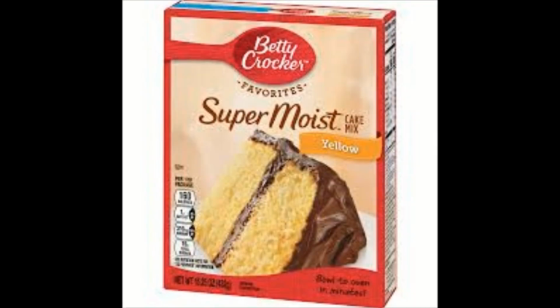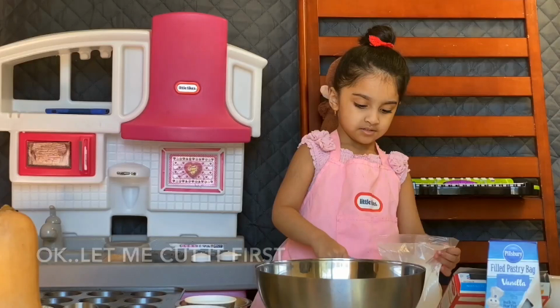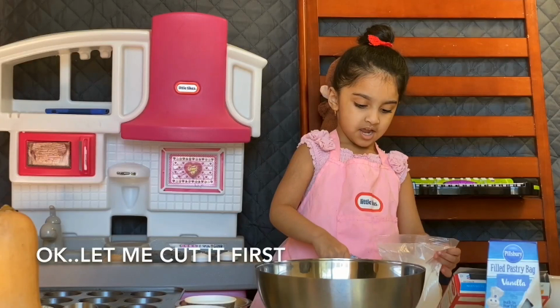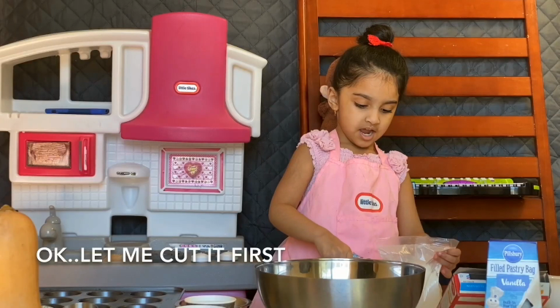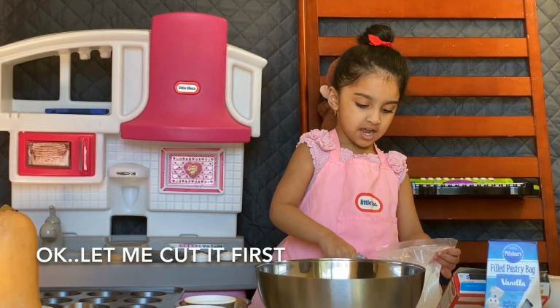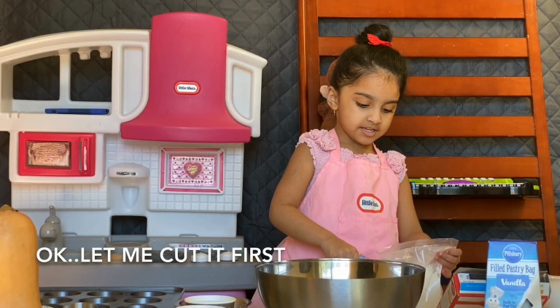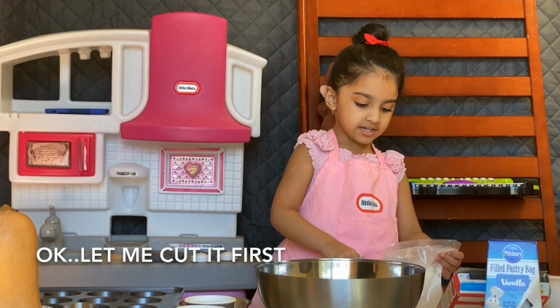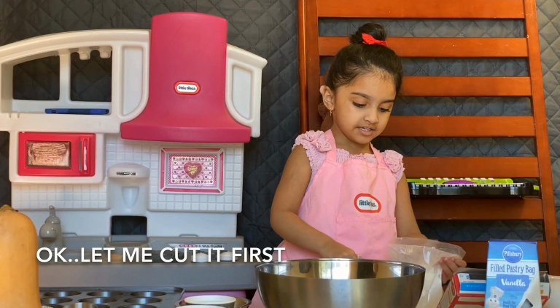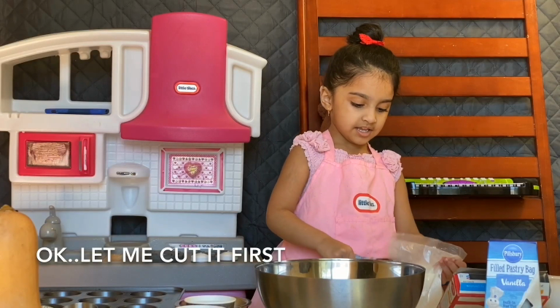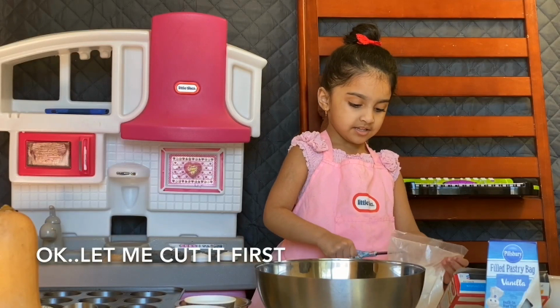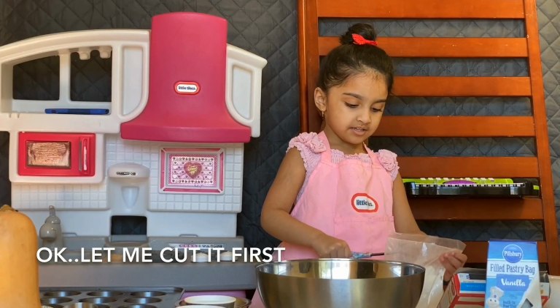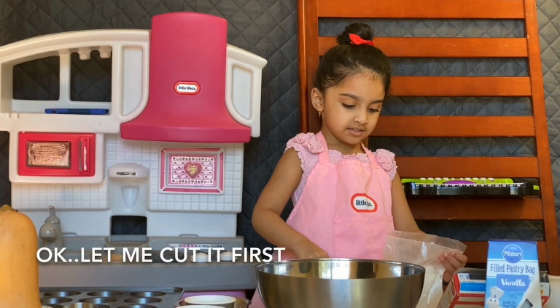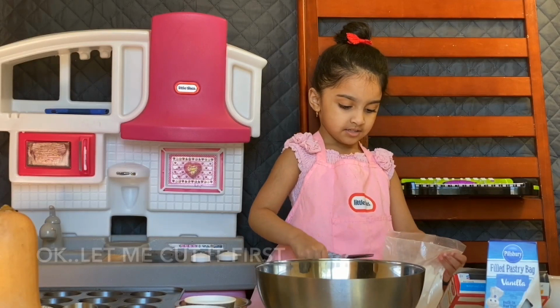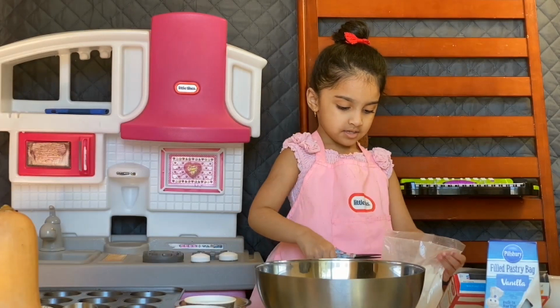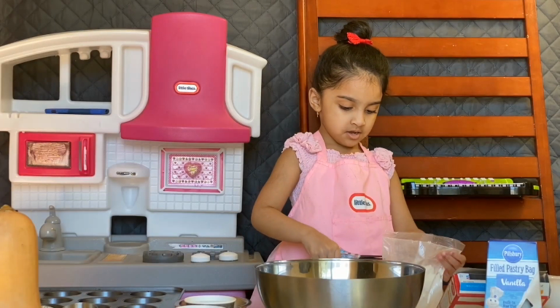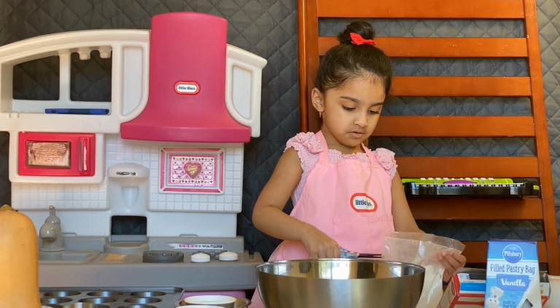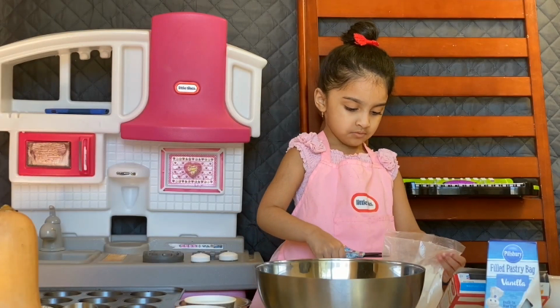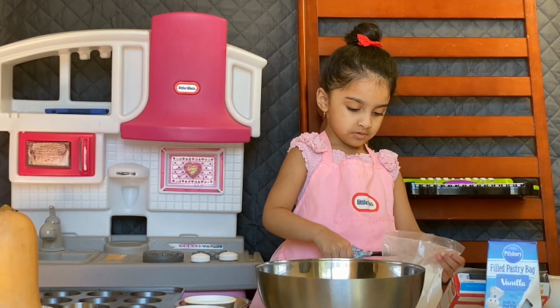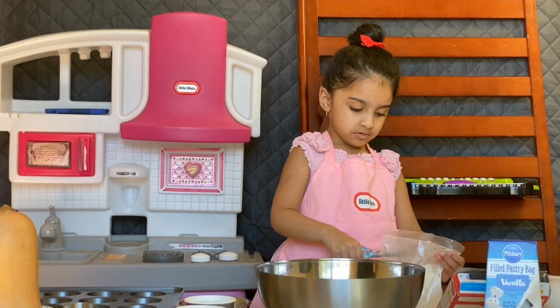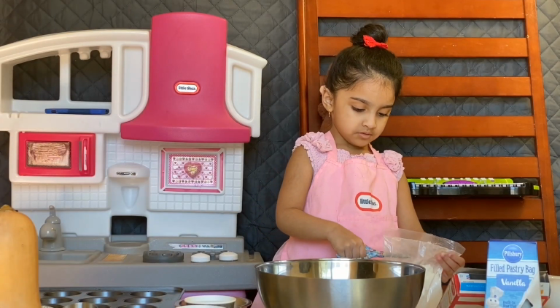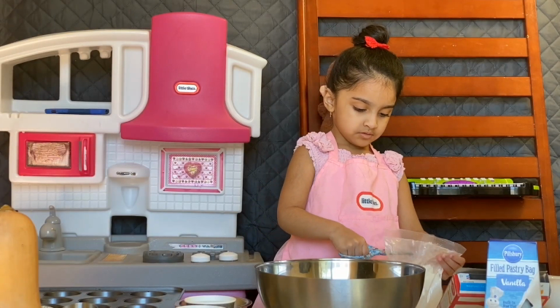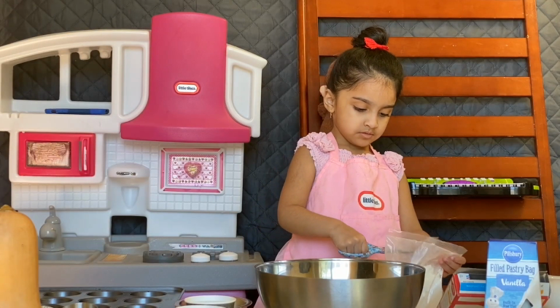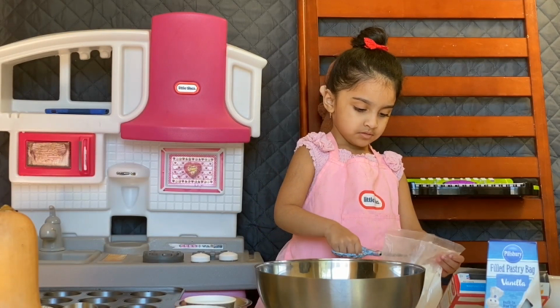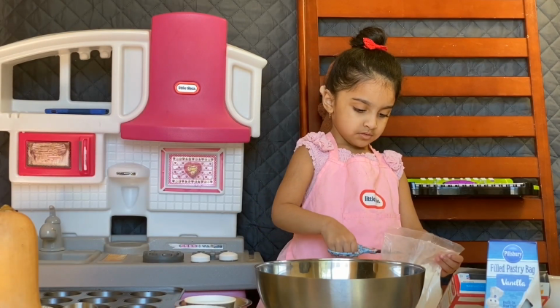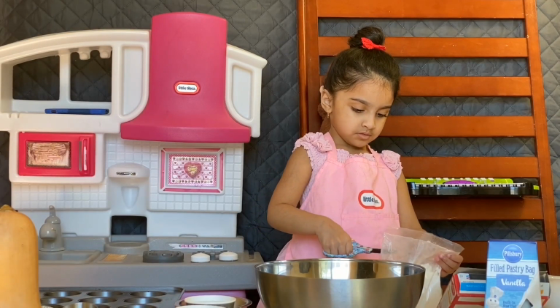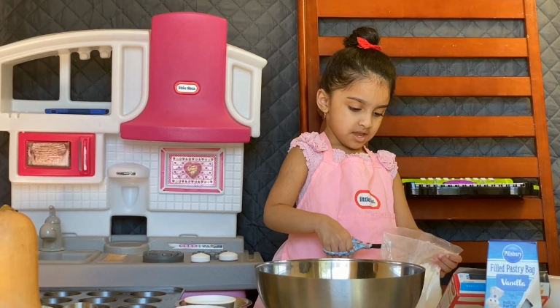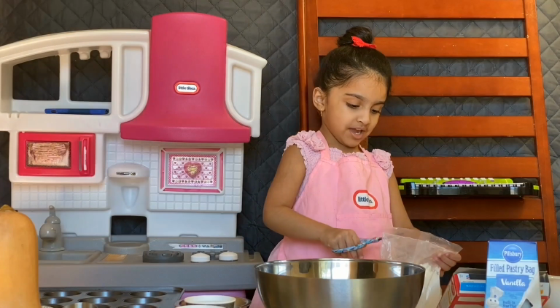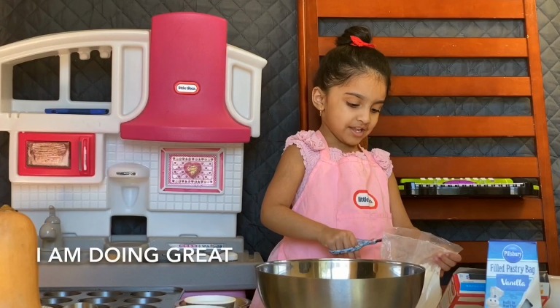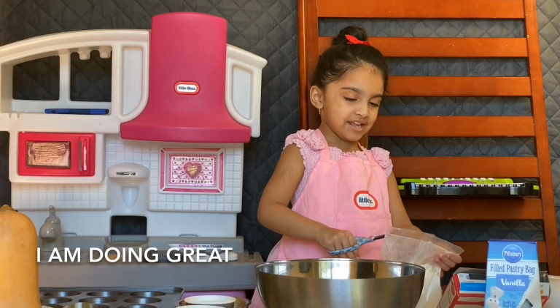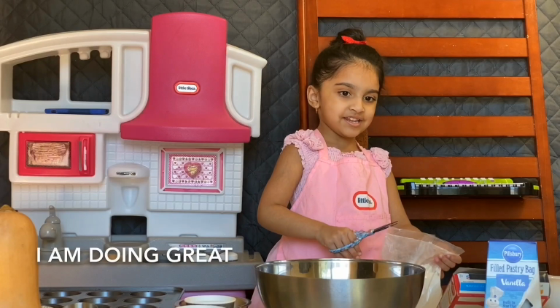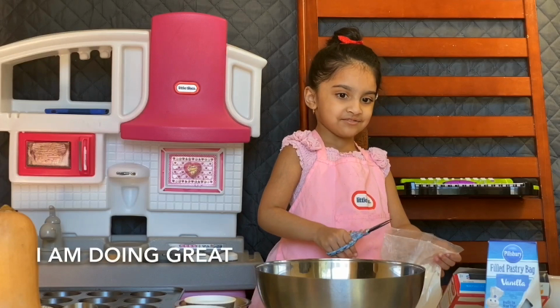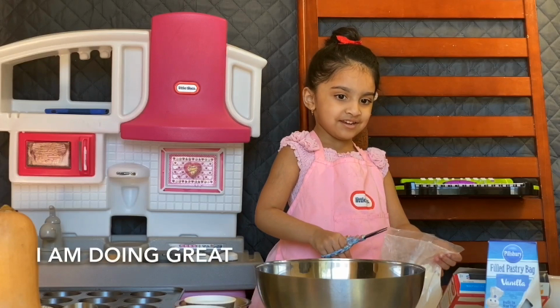Okay, let me cut it first. I did it great.